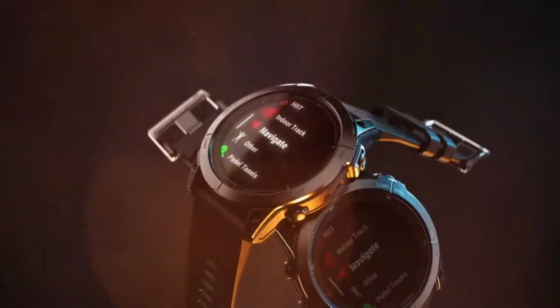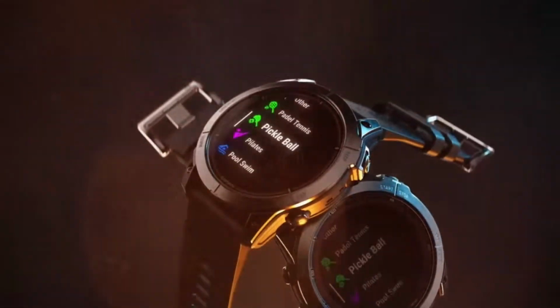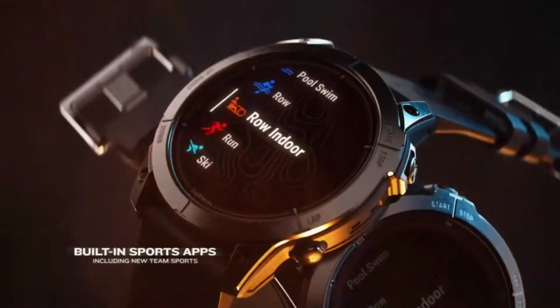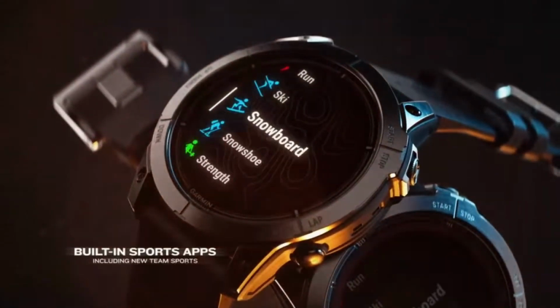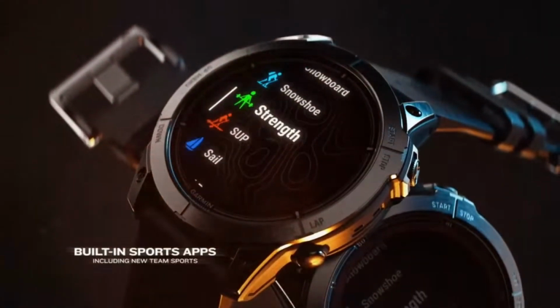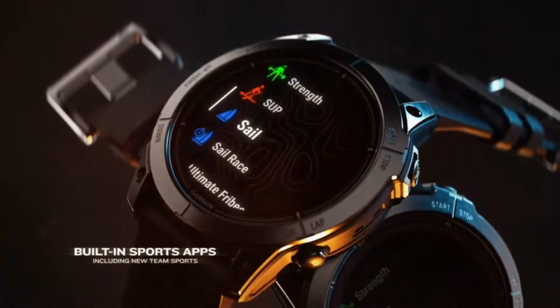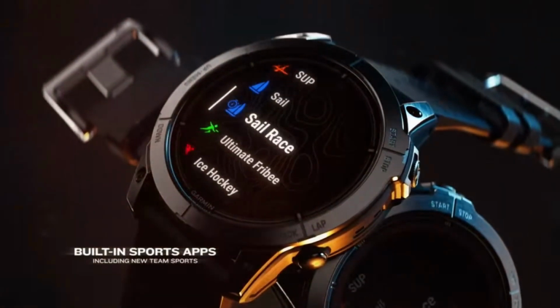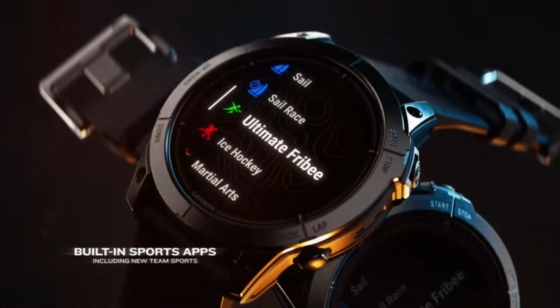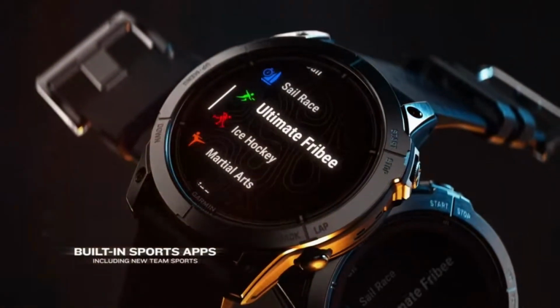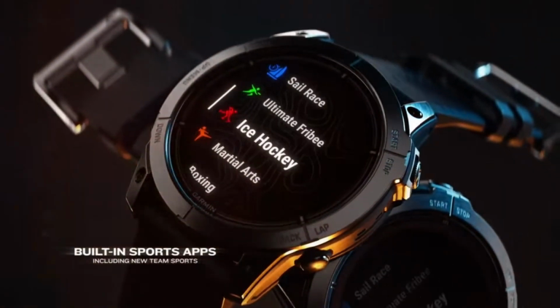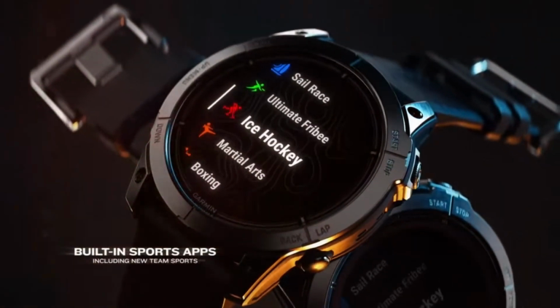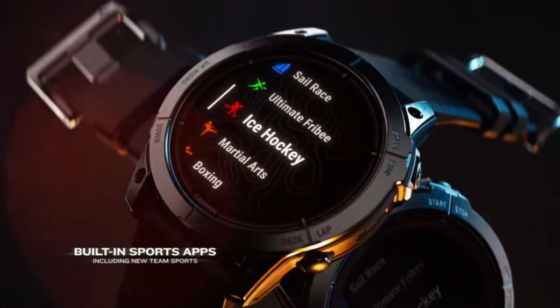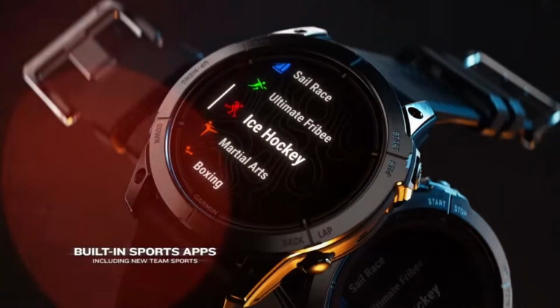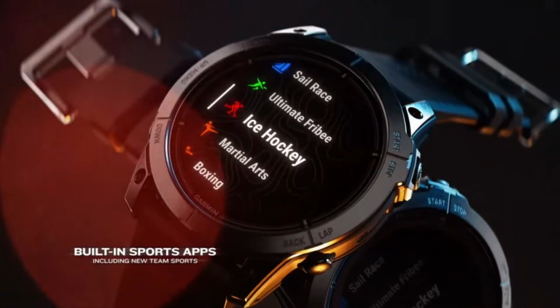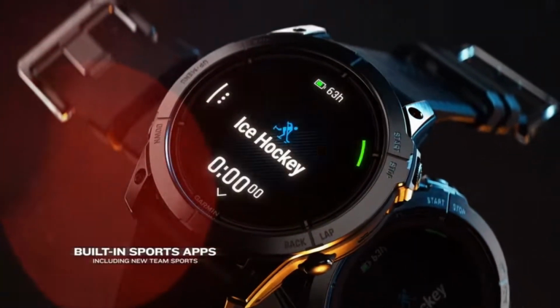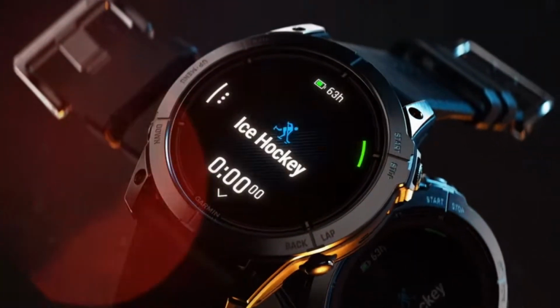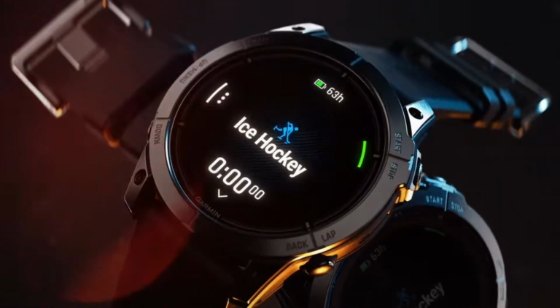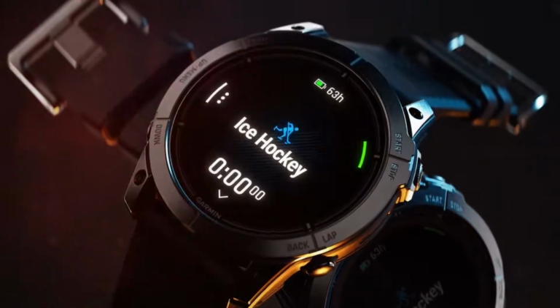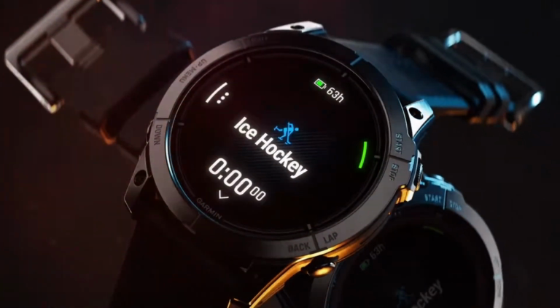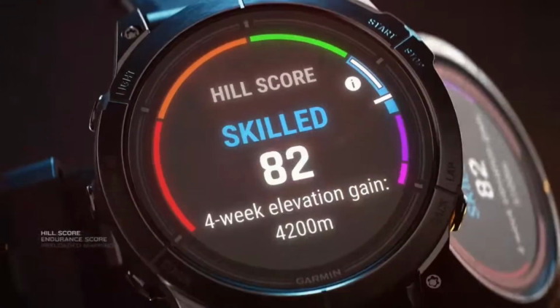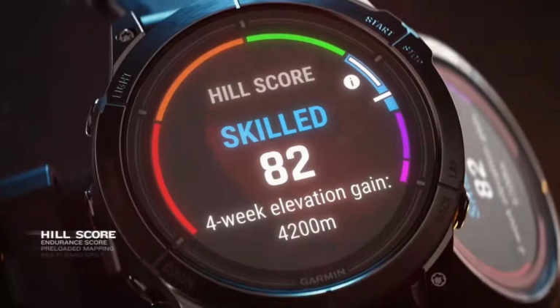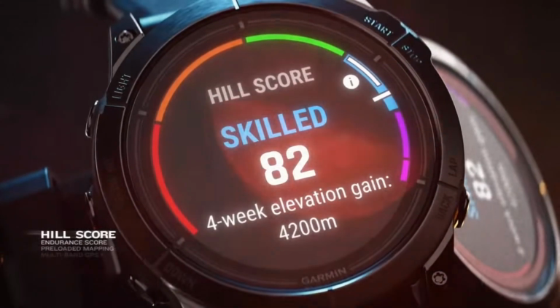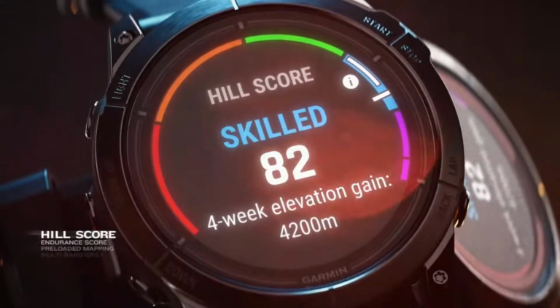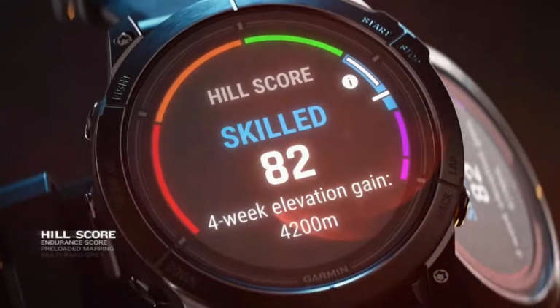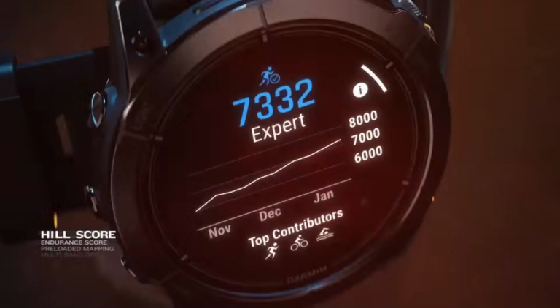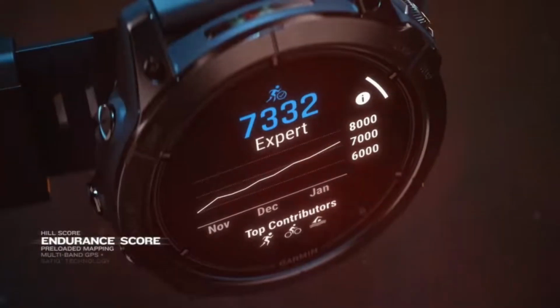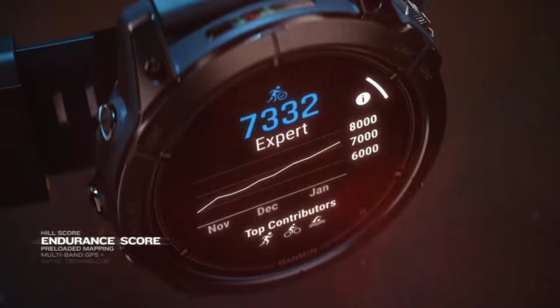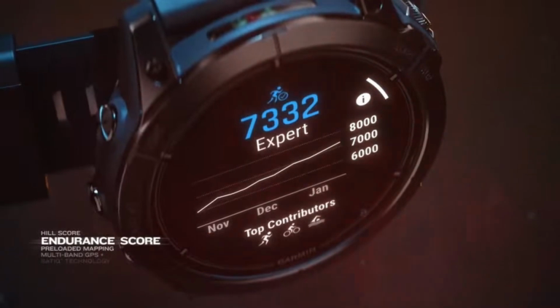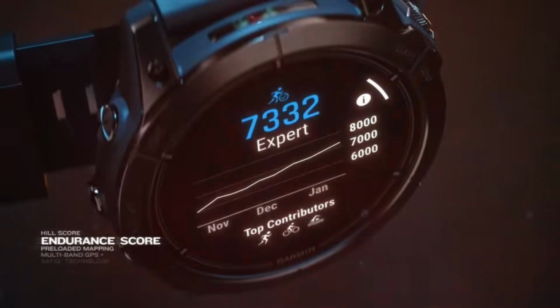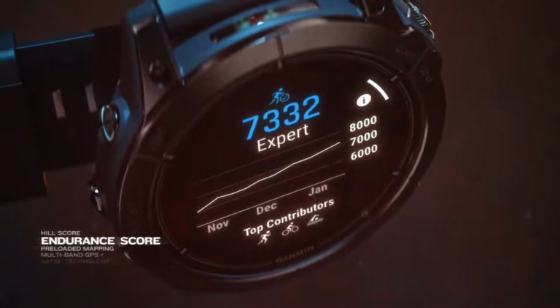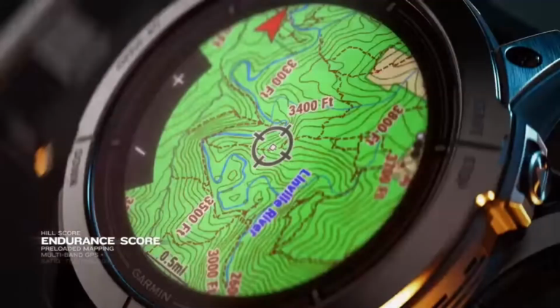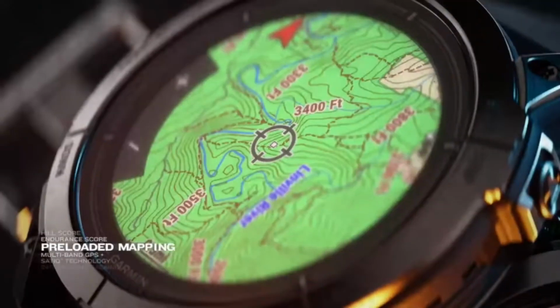Additionally, expanded sports modes and advanced metrics for endurance athletes are anticipated.